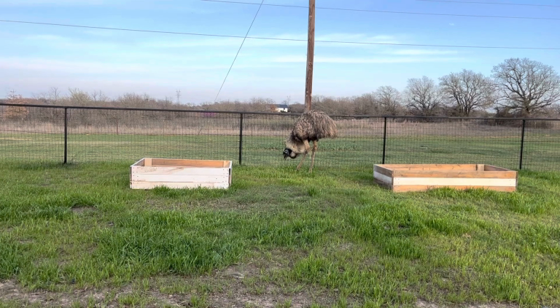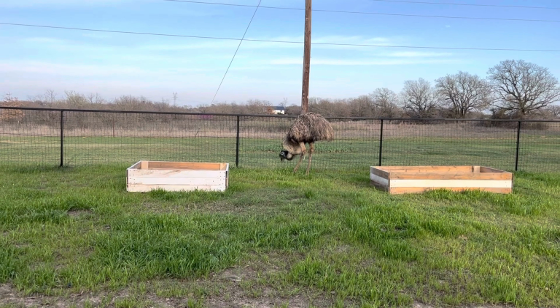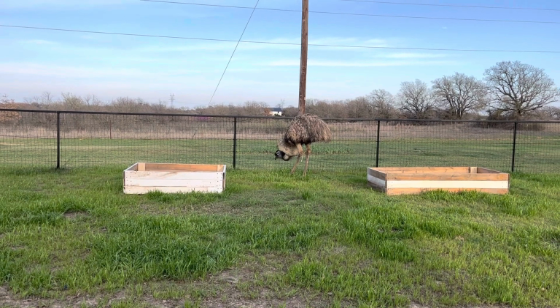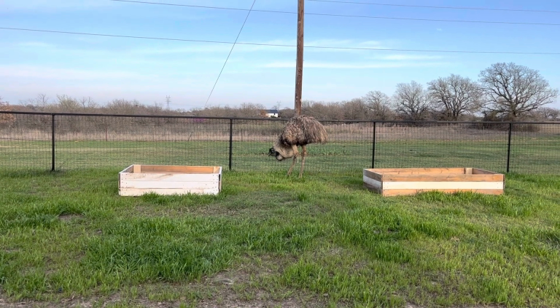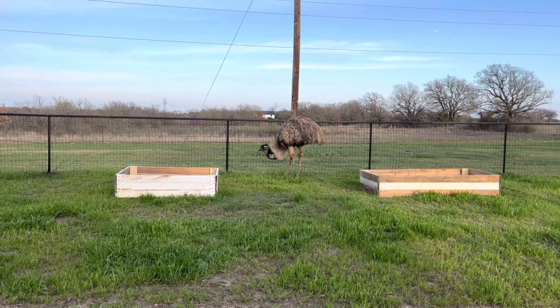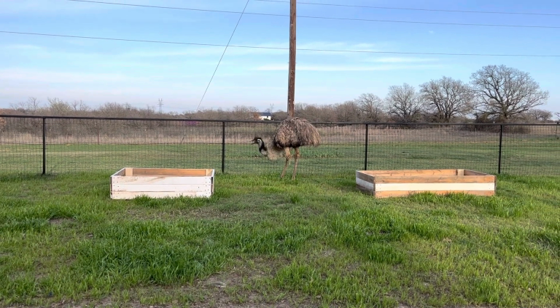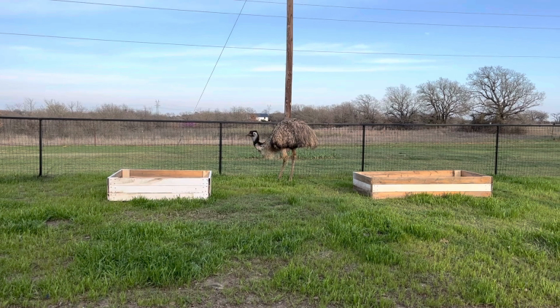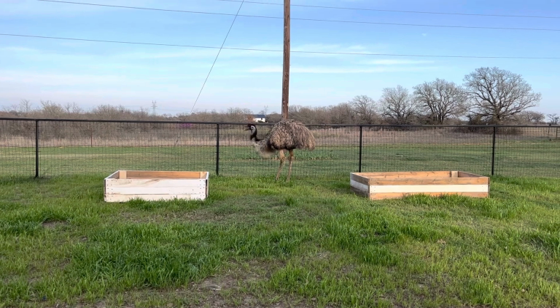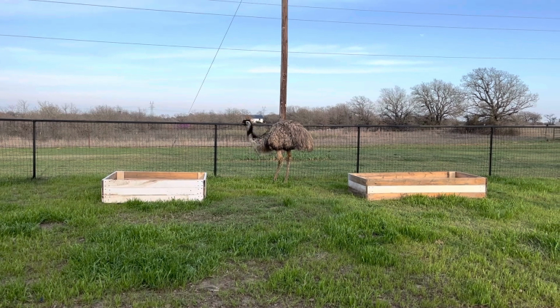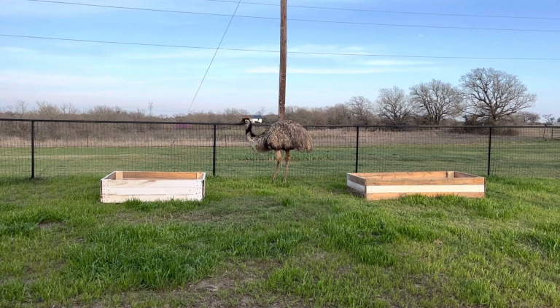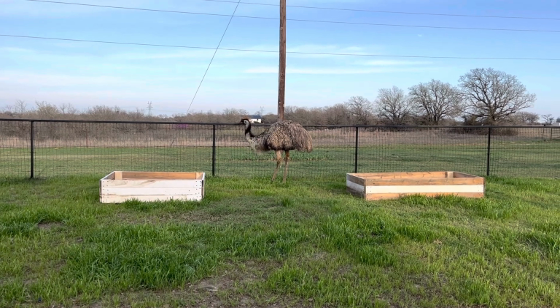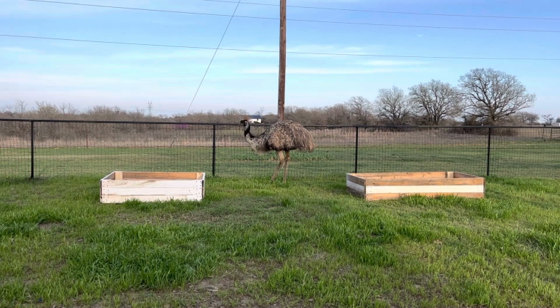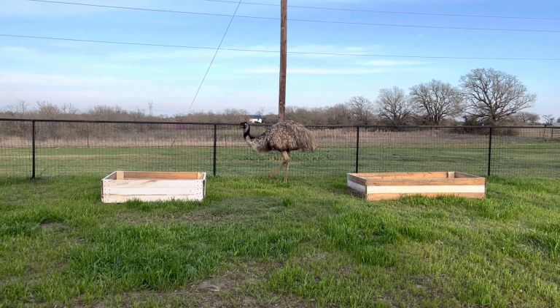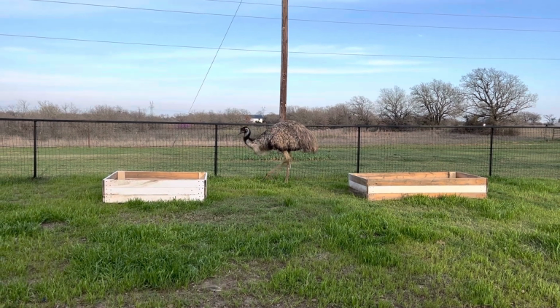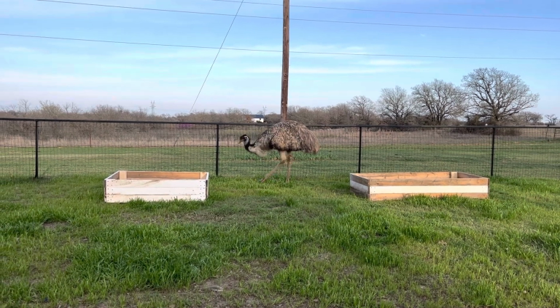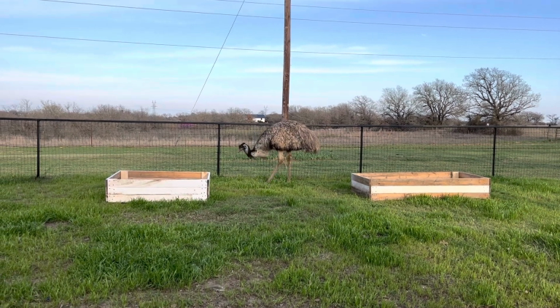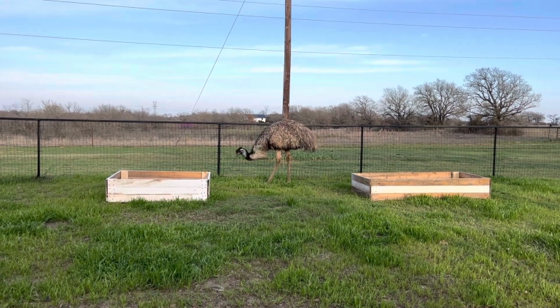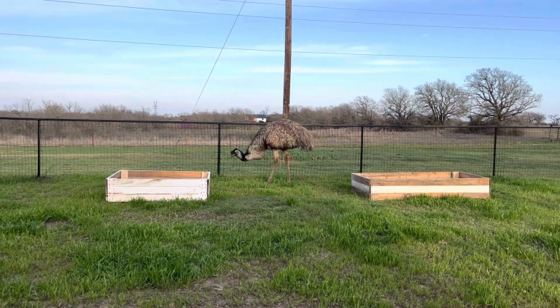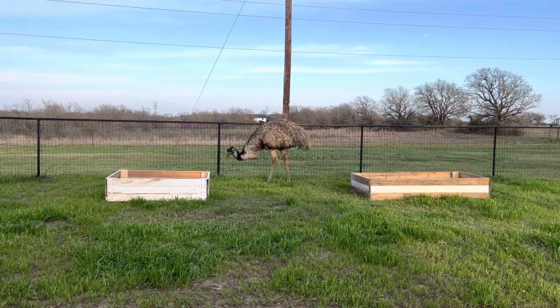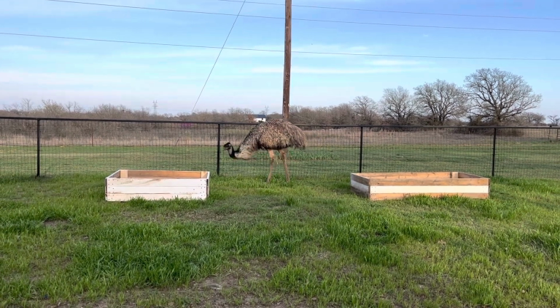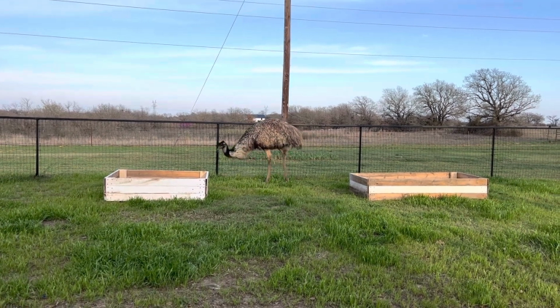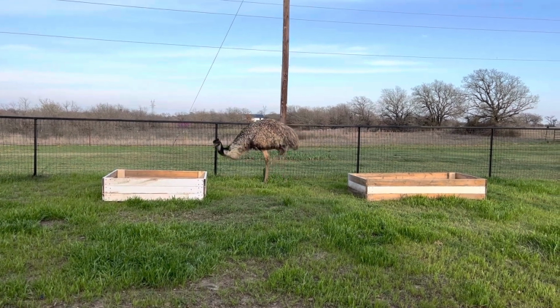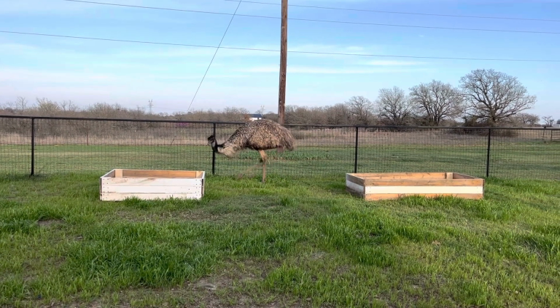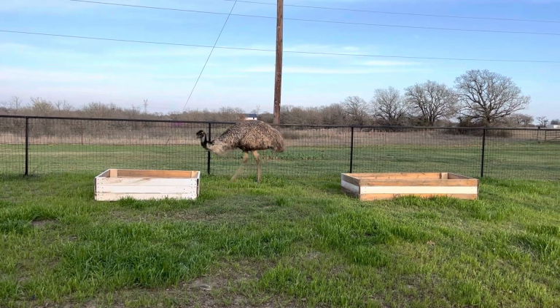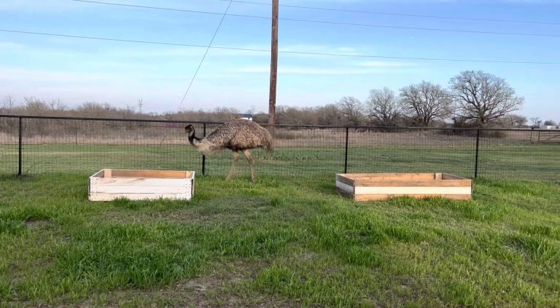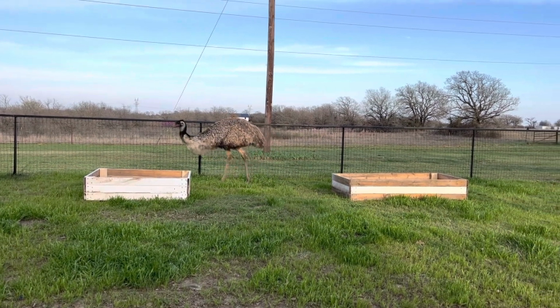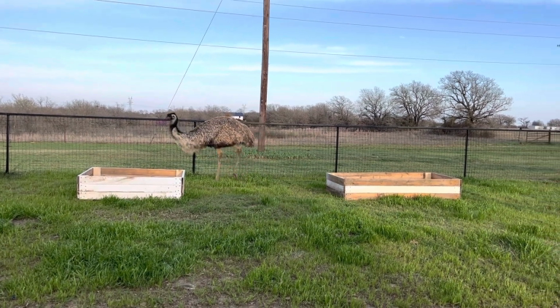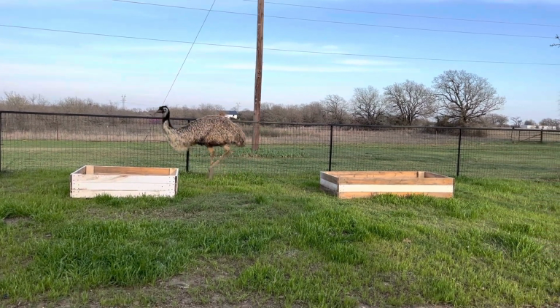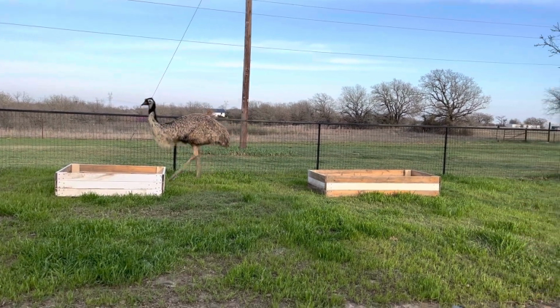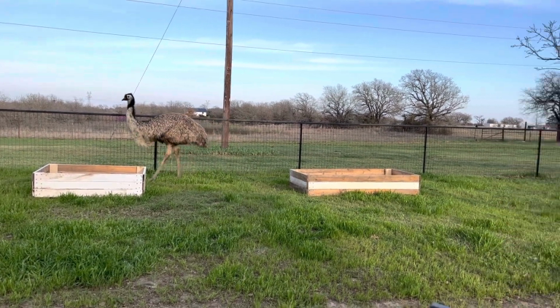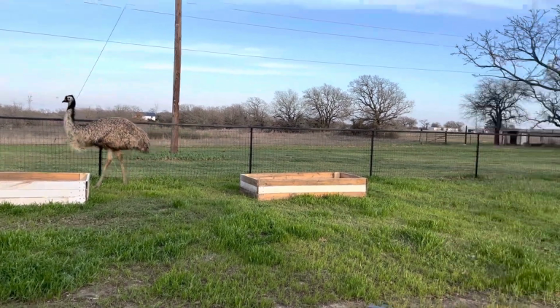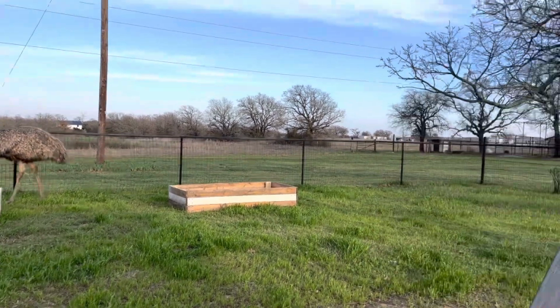Hi everyone! I've been working on the outside of my house a little bit lately.